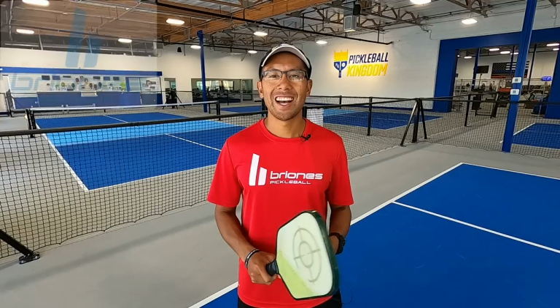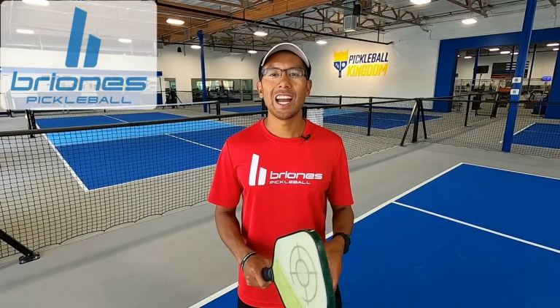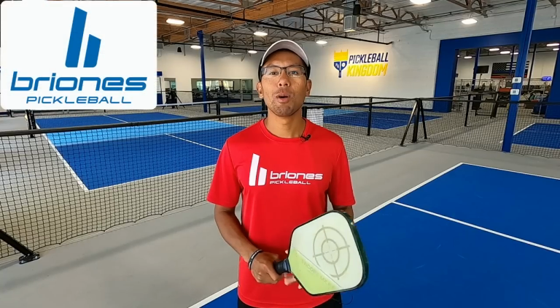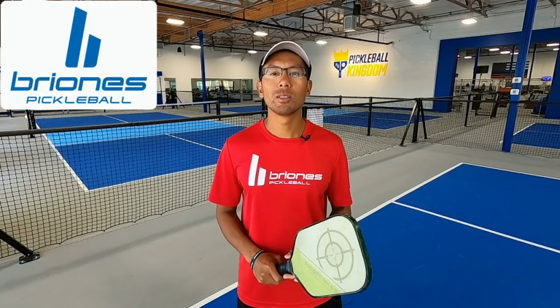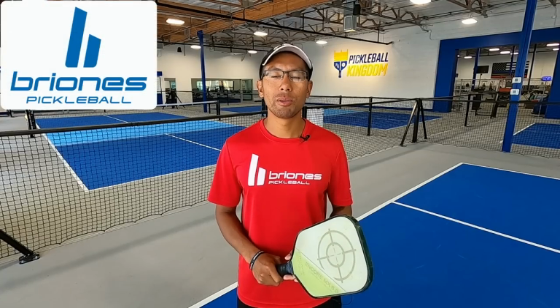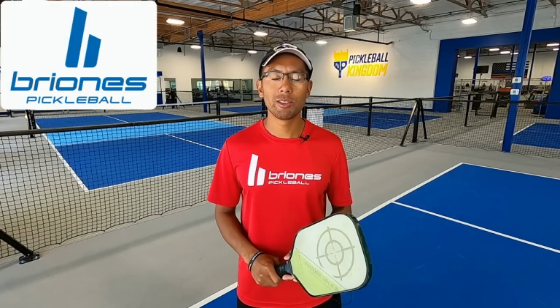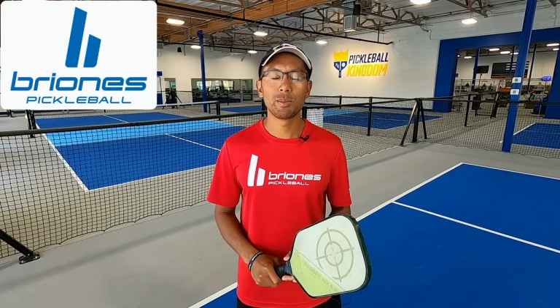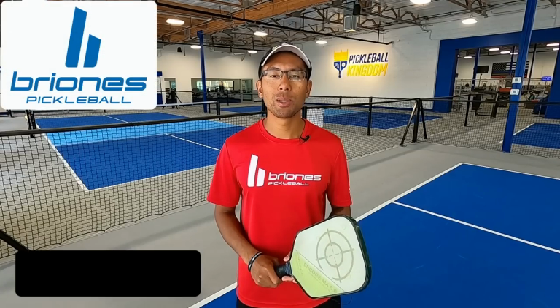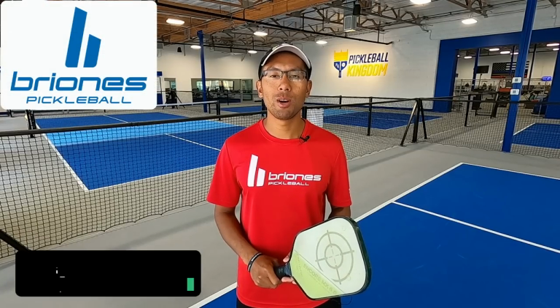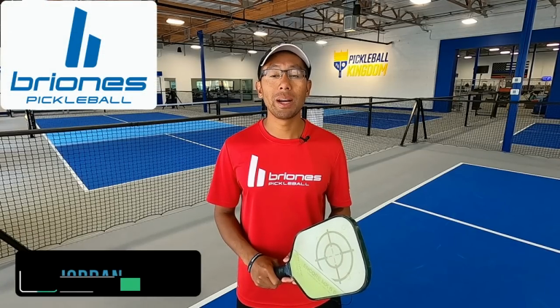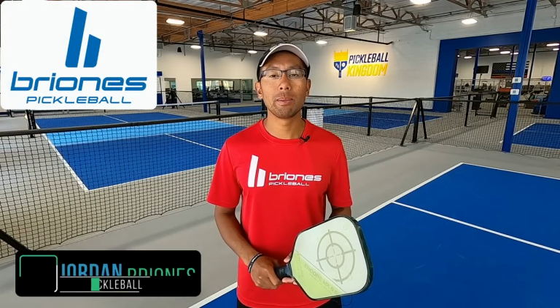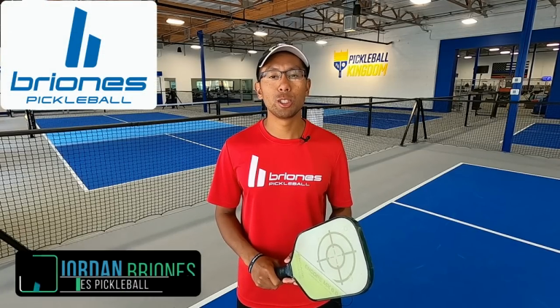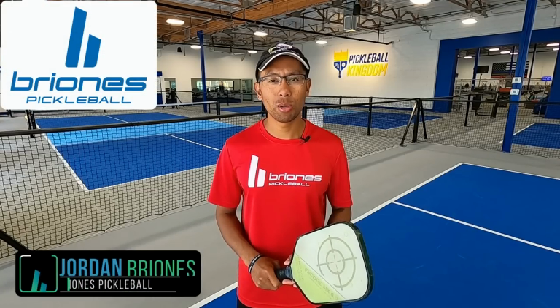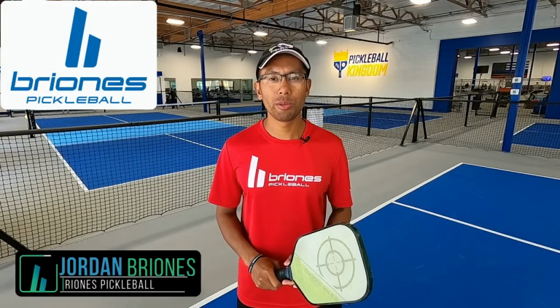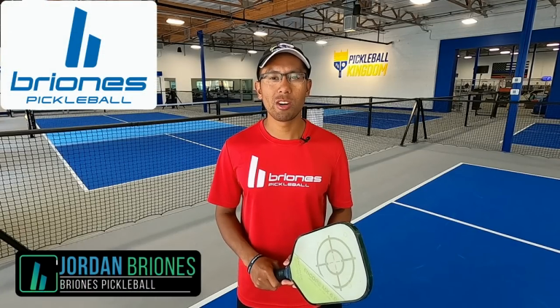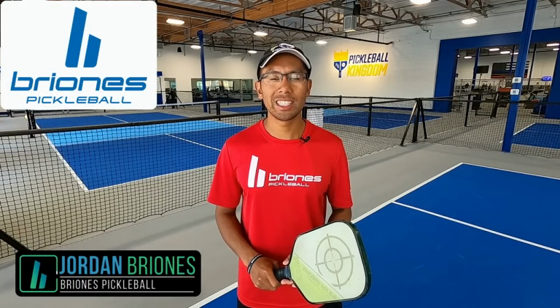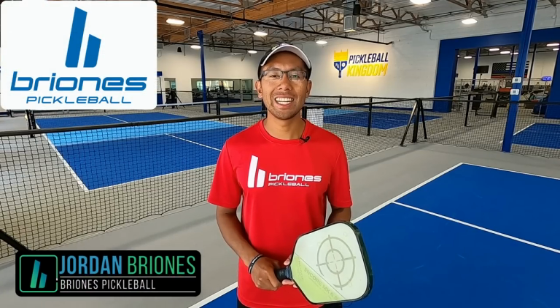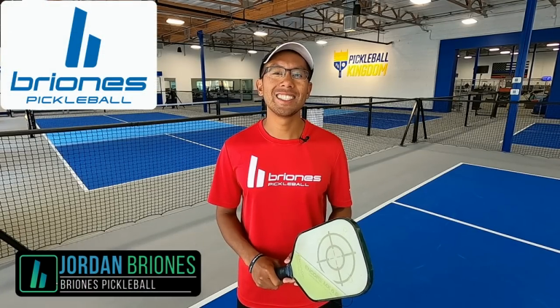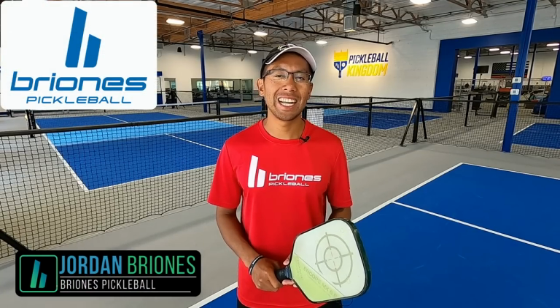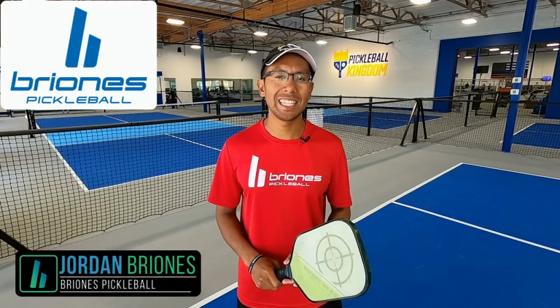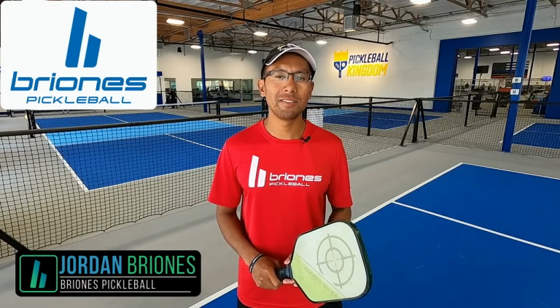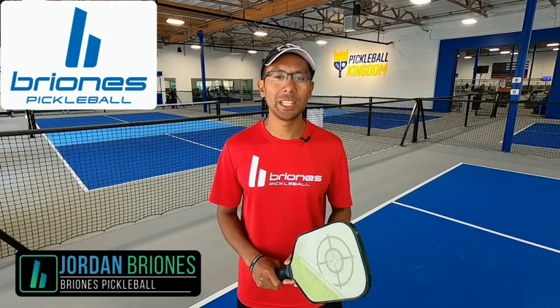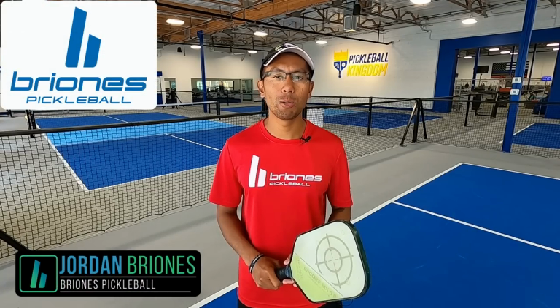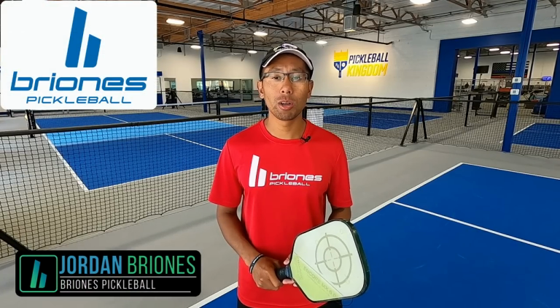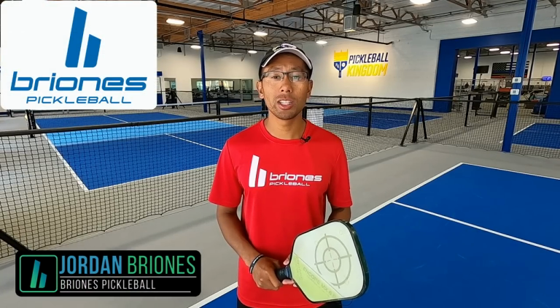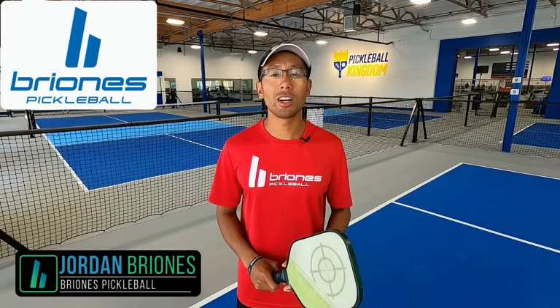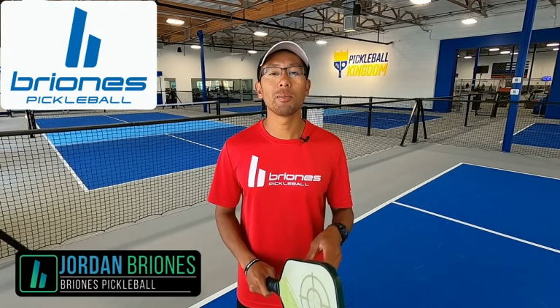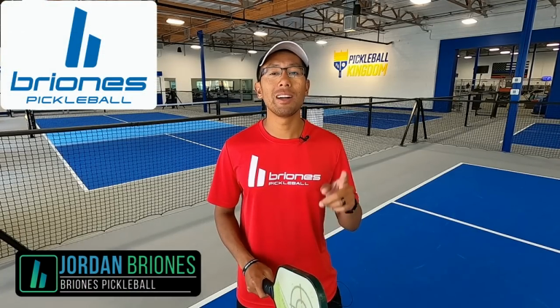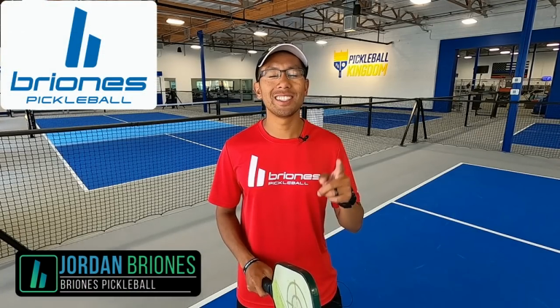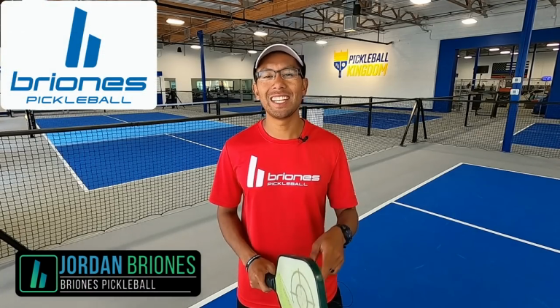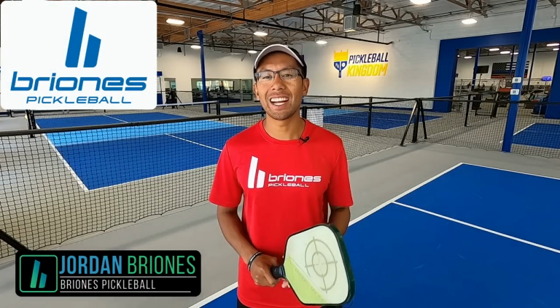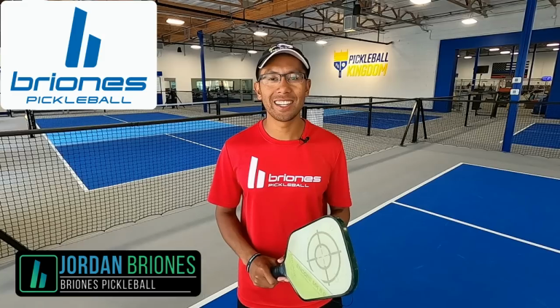Hi, welcome to Brioni's Pickleball. My name is Jordan Brioni and in today's video we're going to talk about stacking.